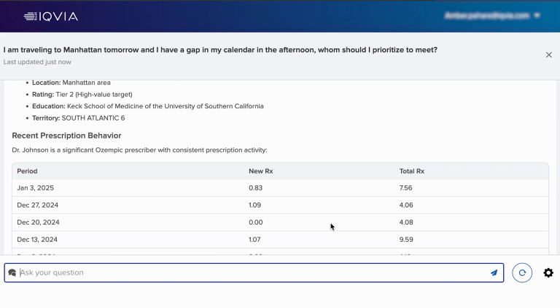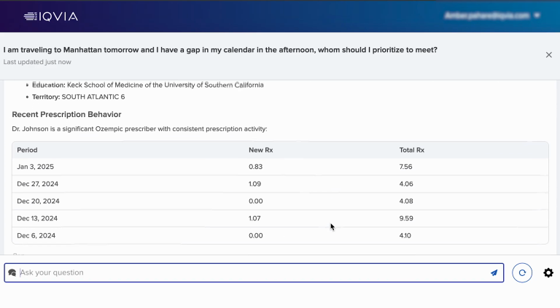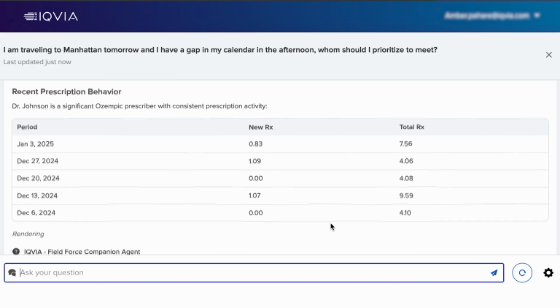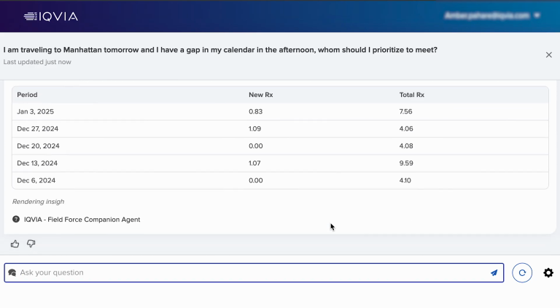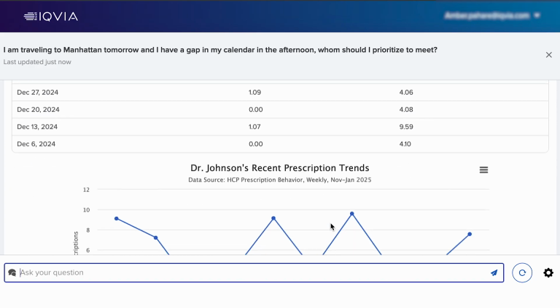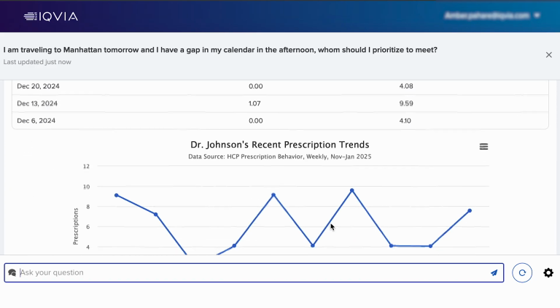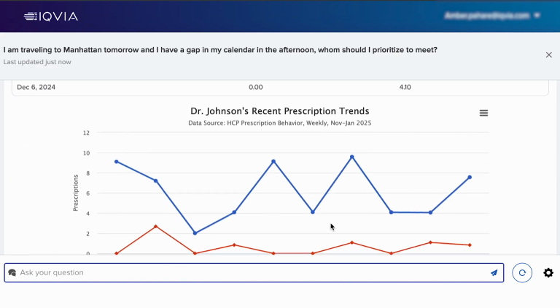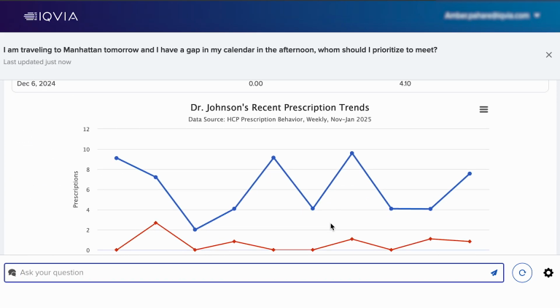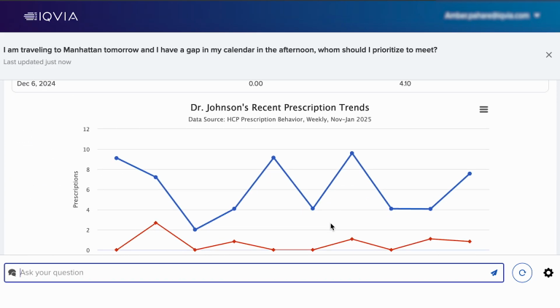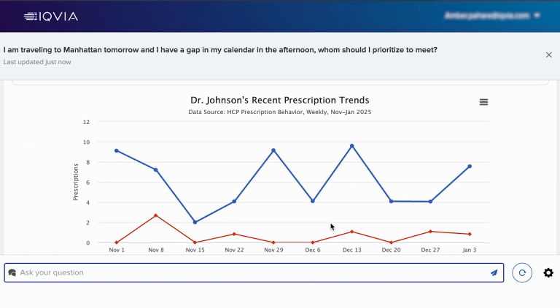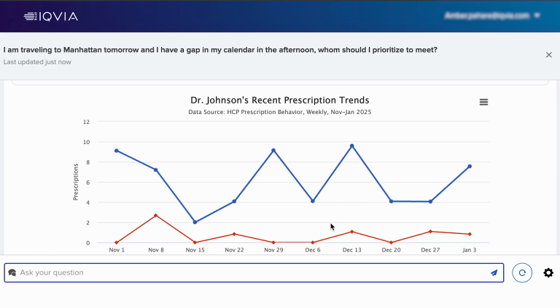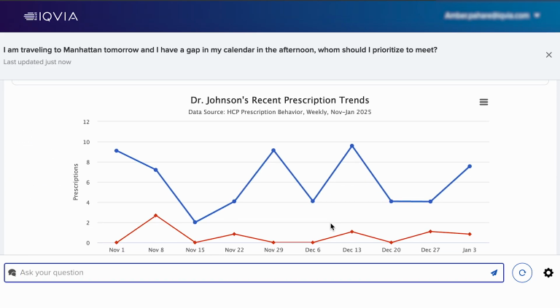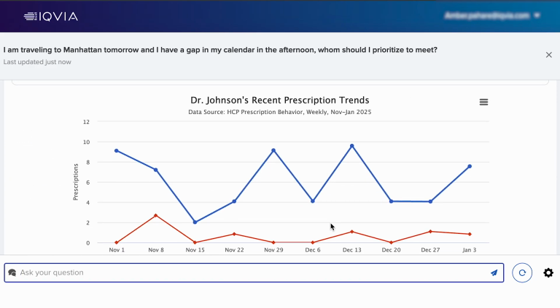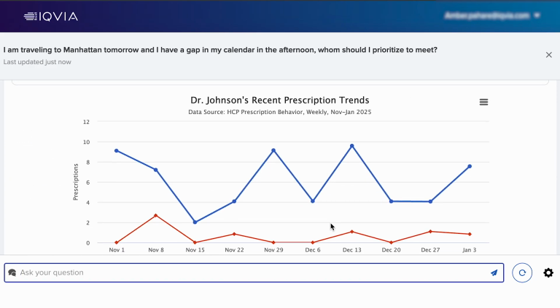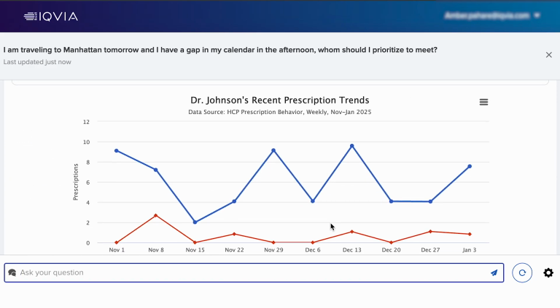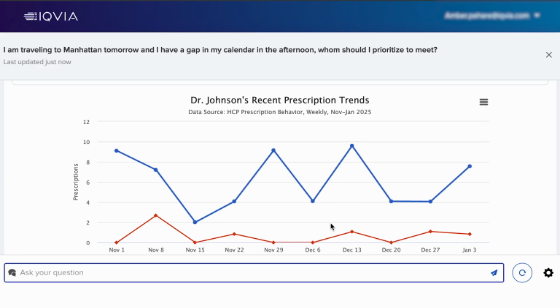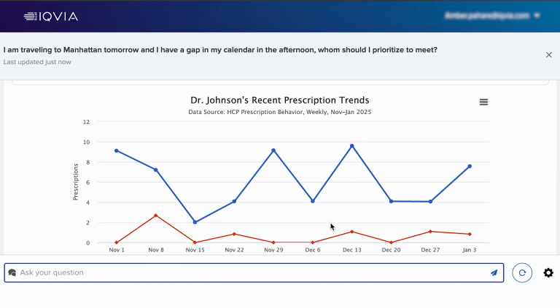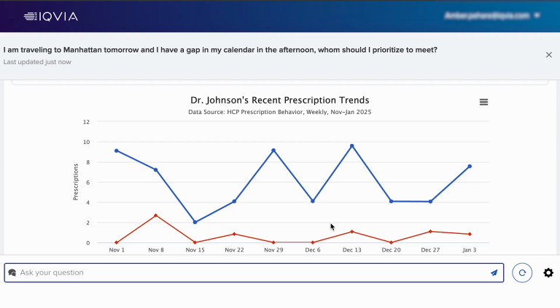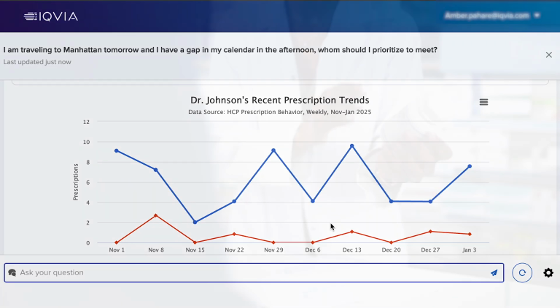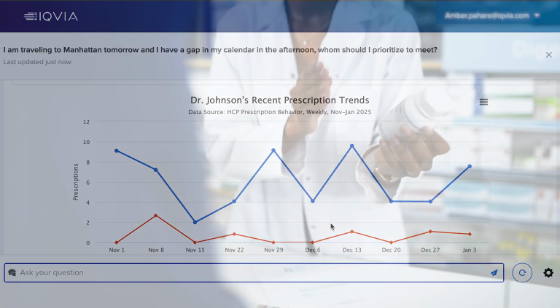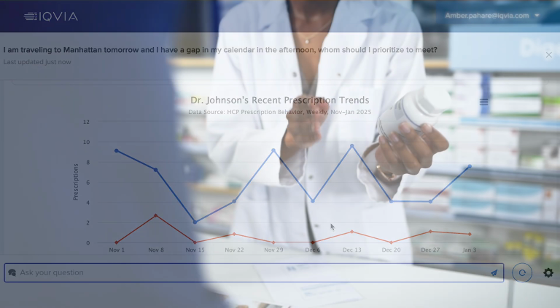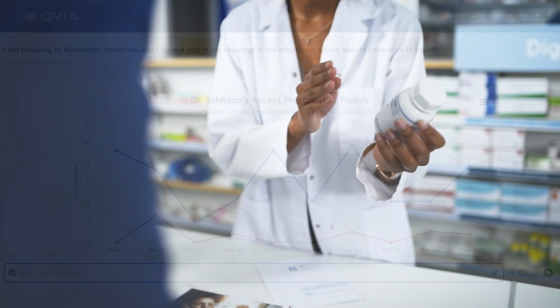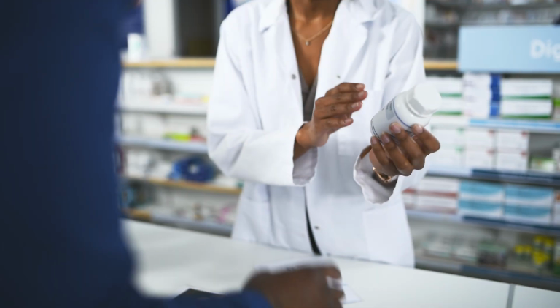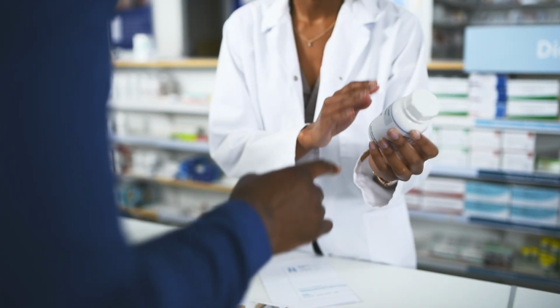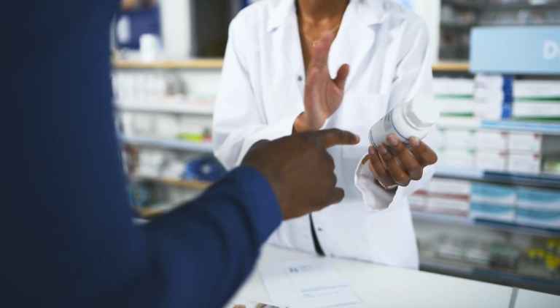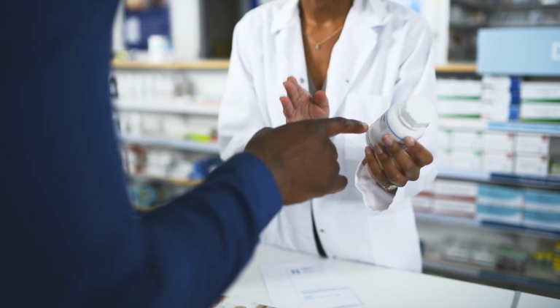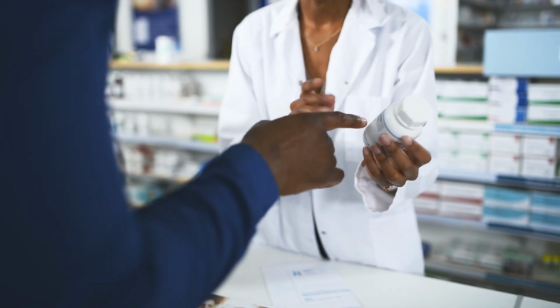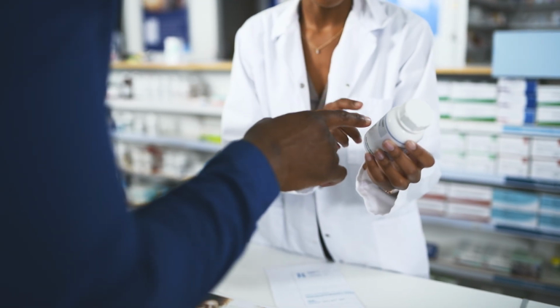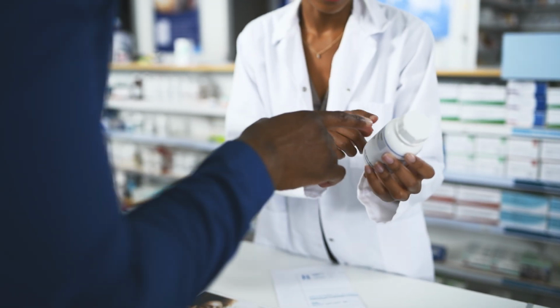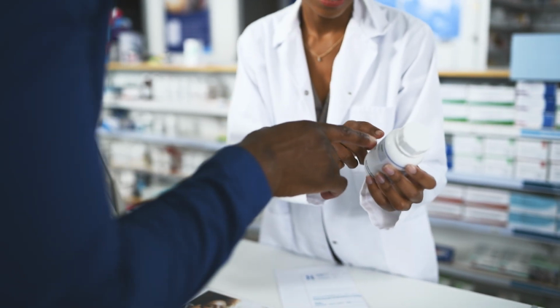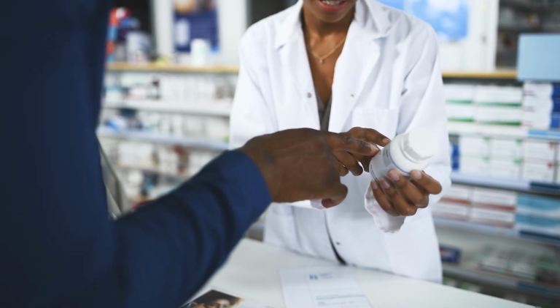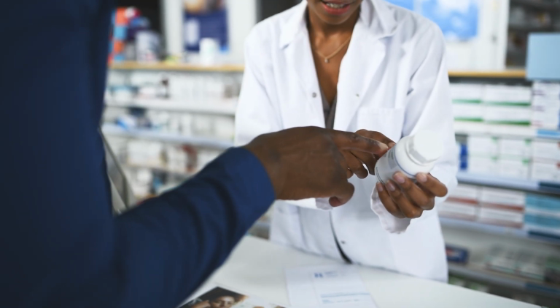By connecting data with expertise, IQVIA AI helps medicines reach the people who need them faster.